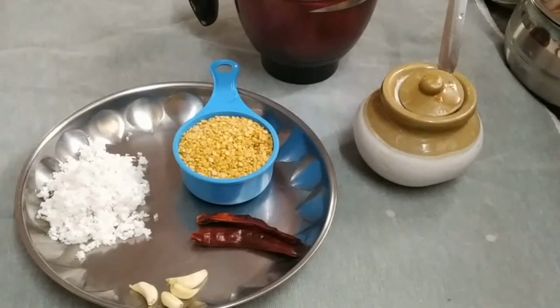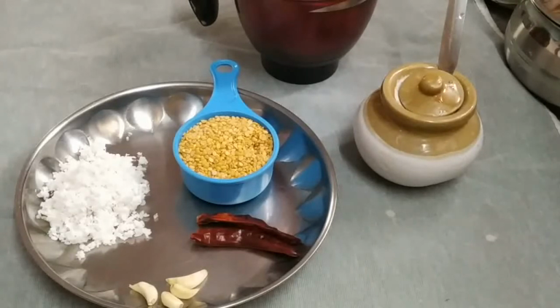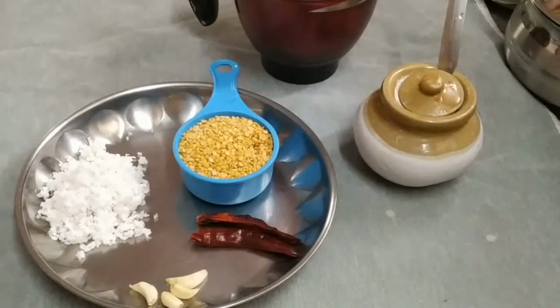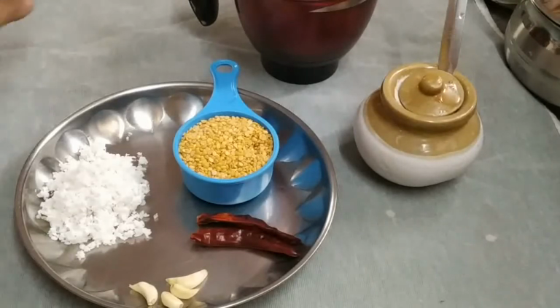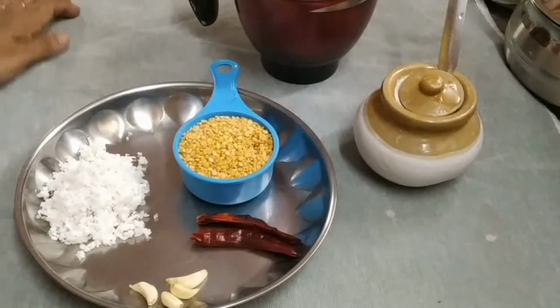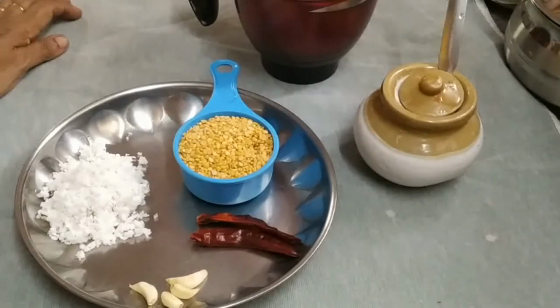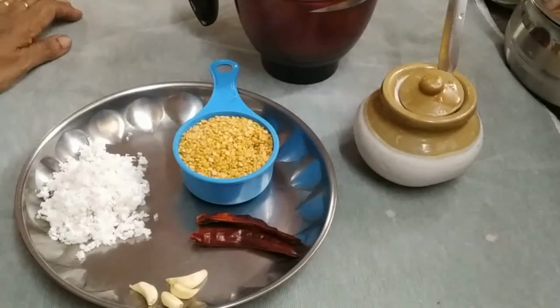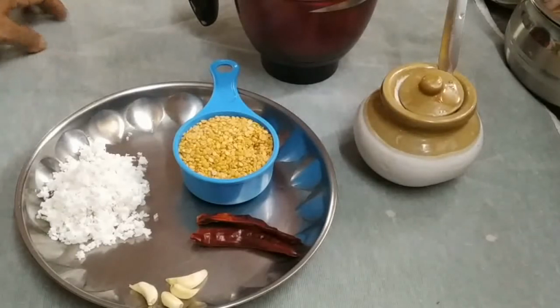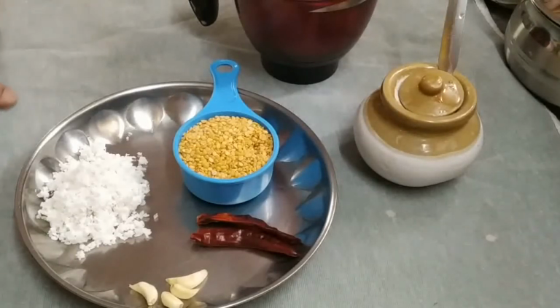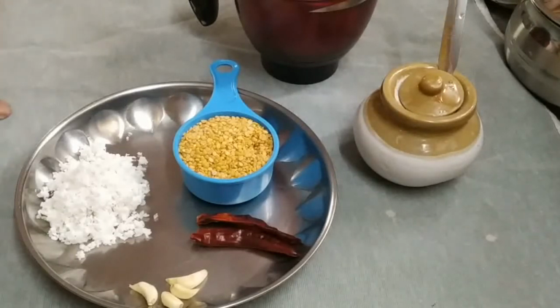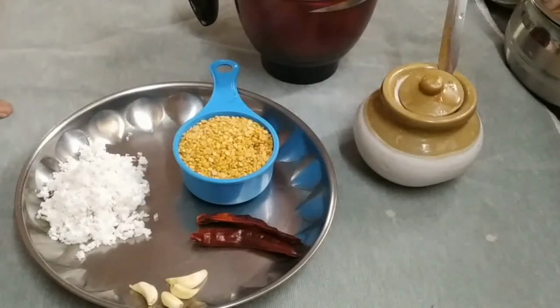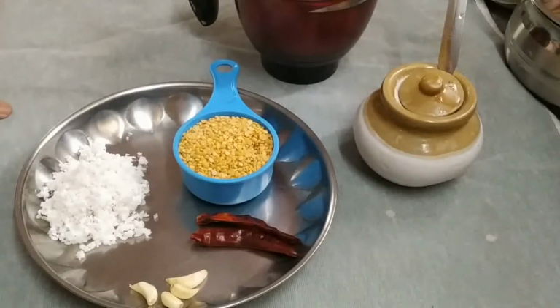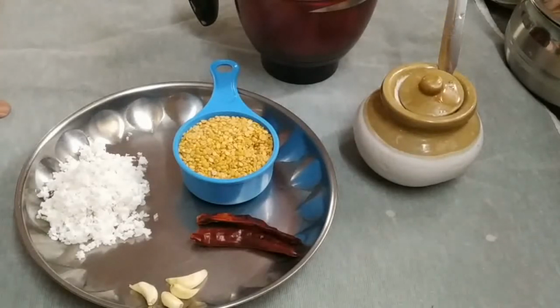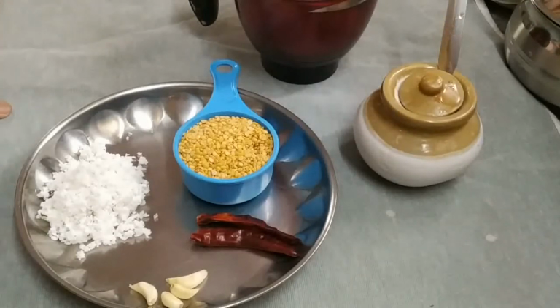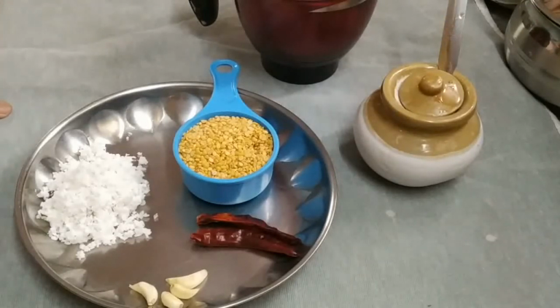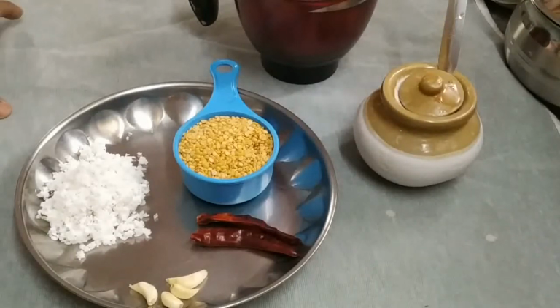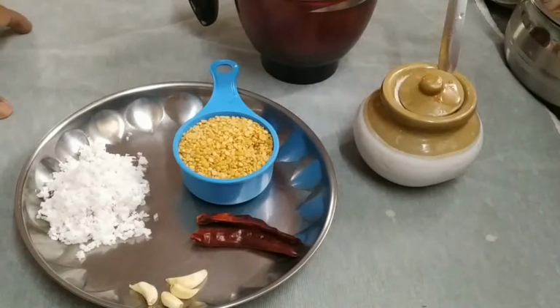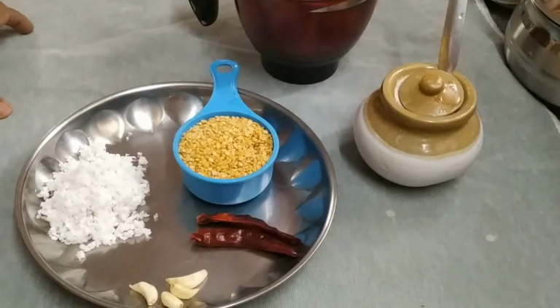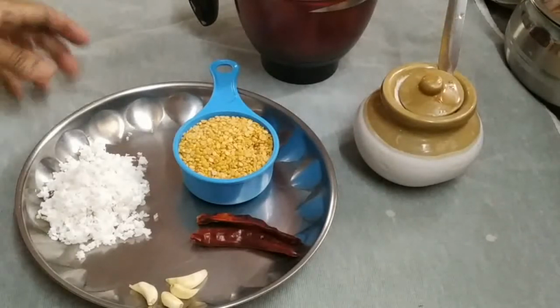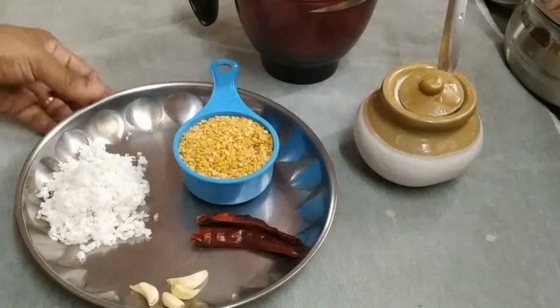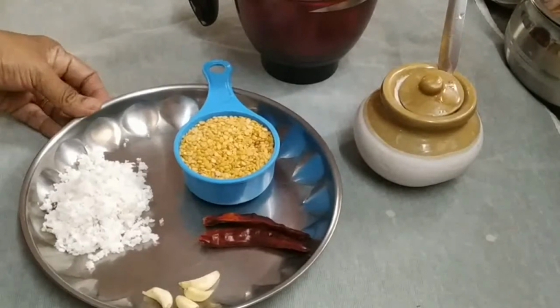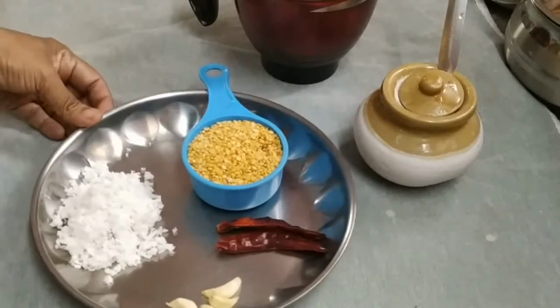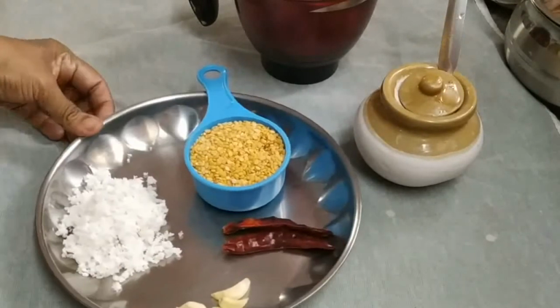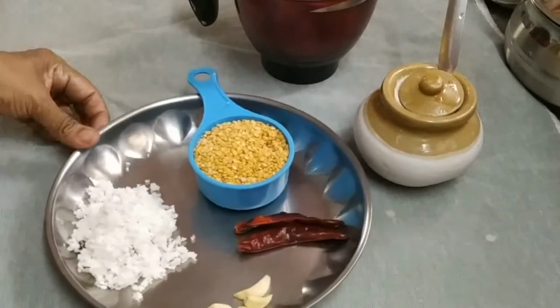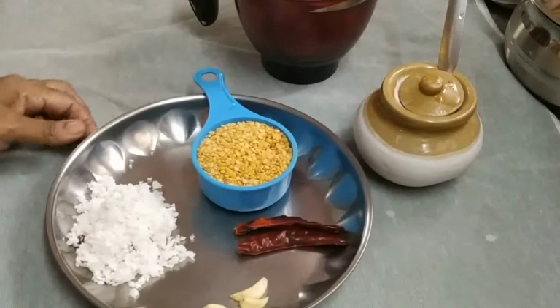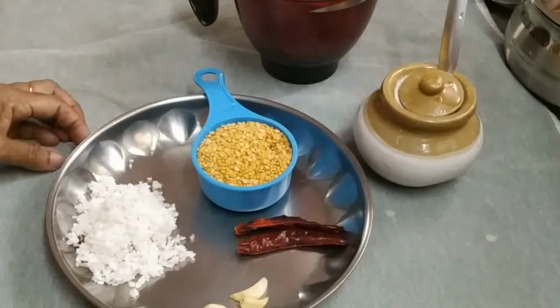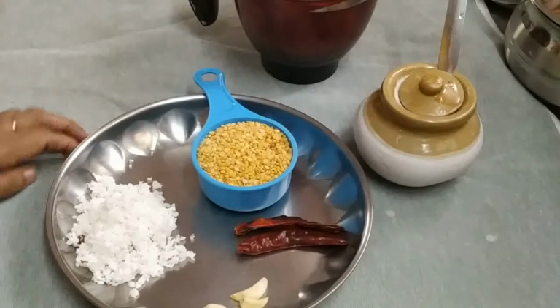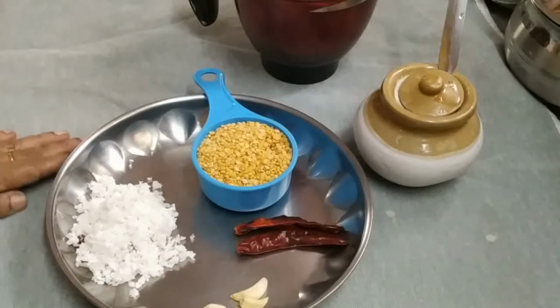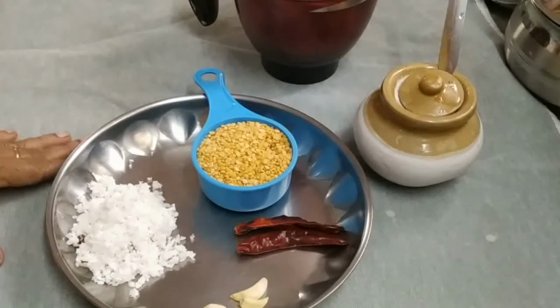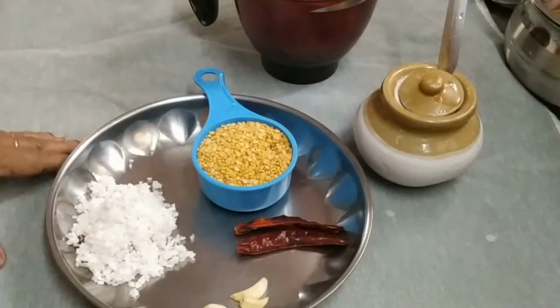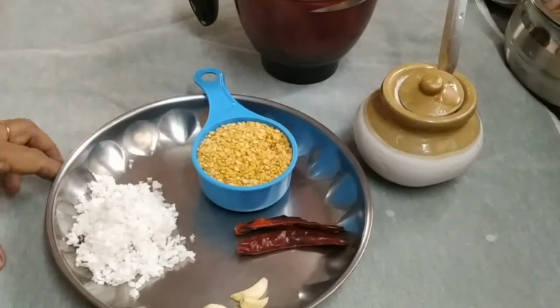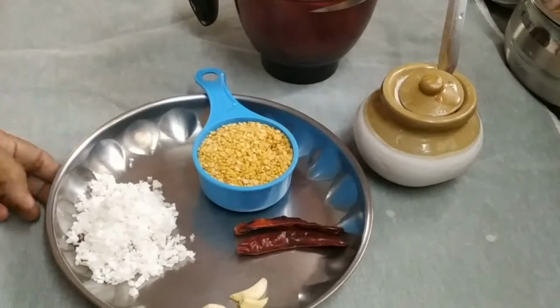Hello! Welcome to Dubas Kitchen. I have a very easy recipe for you.